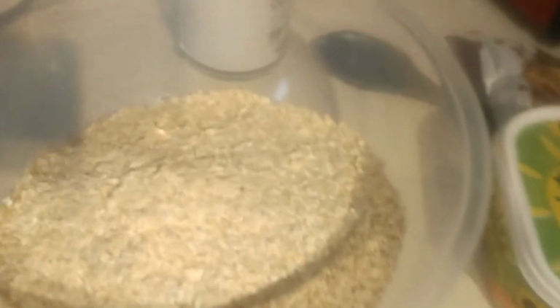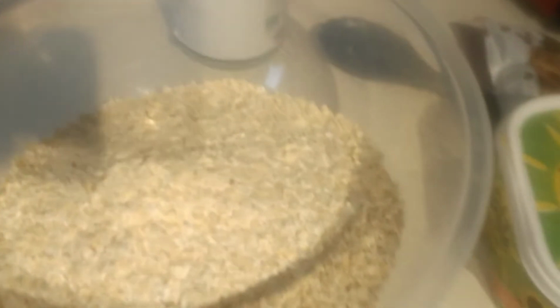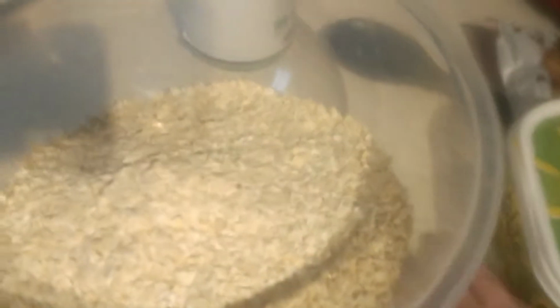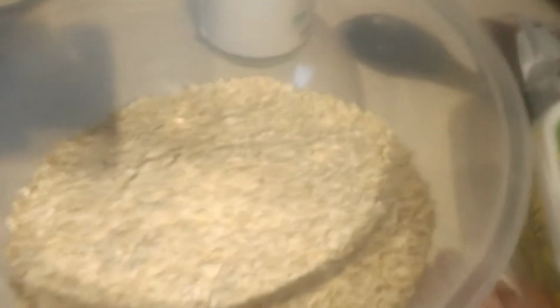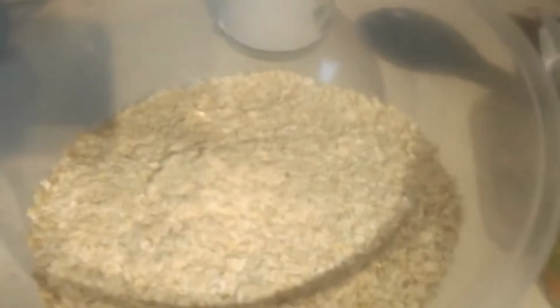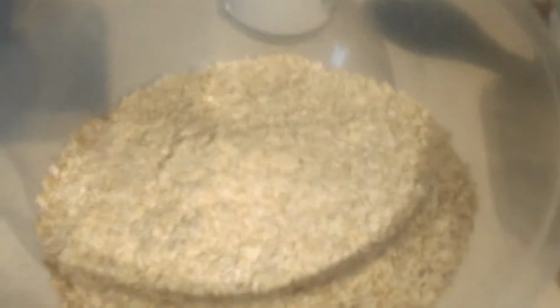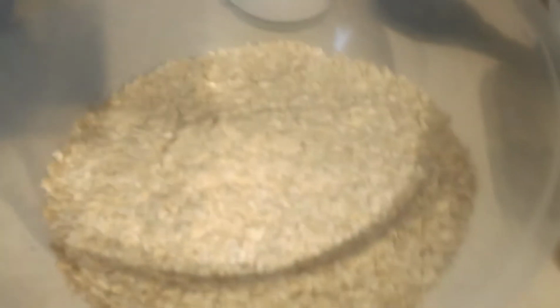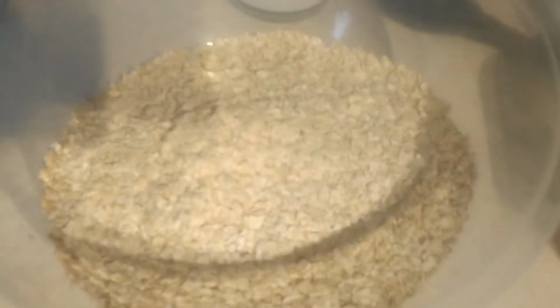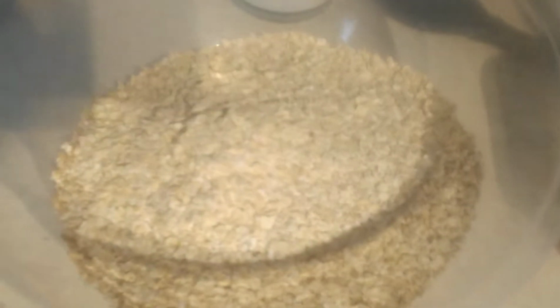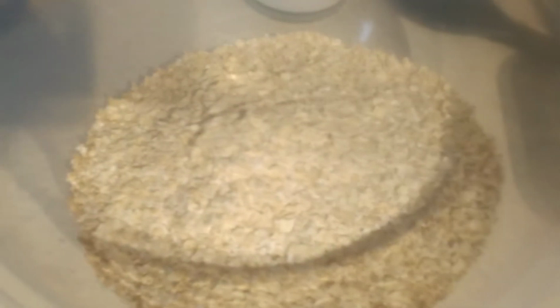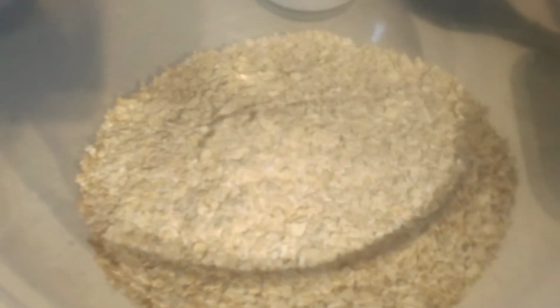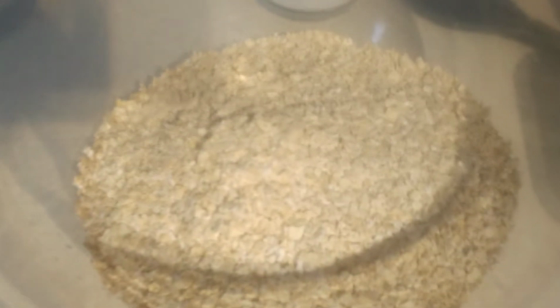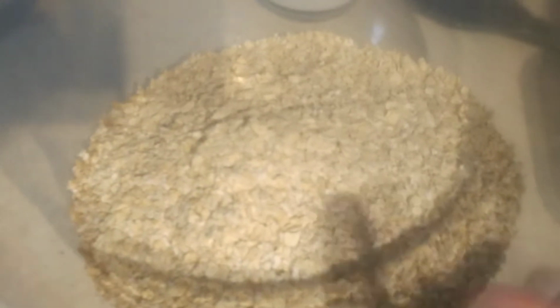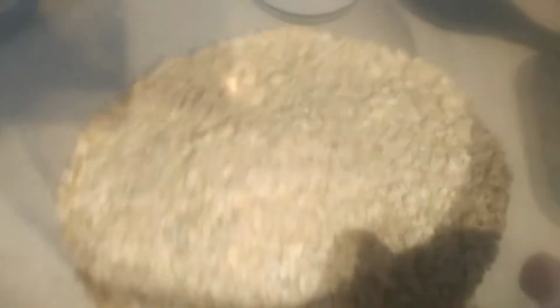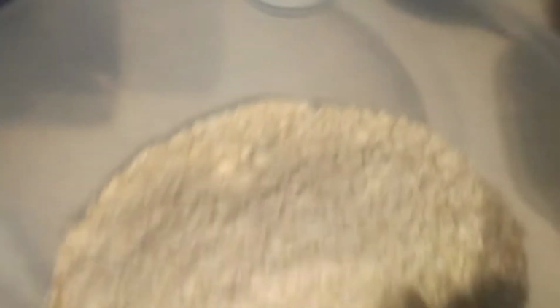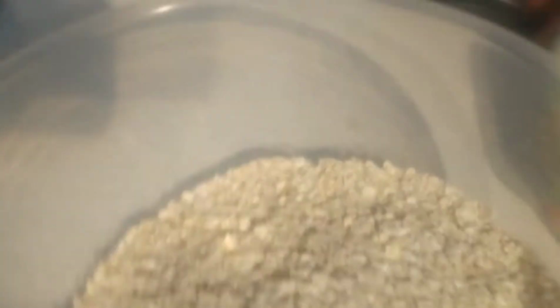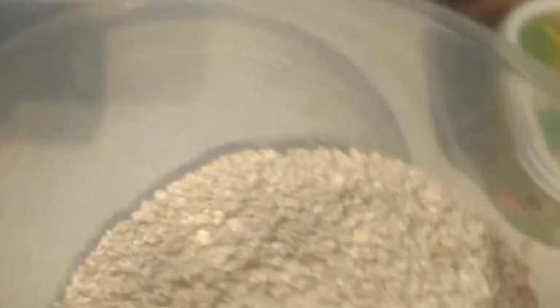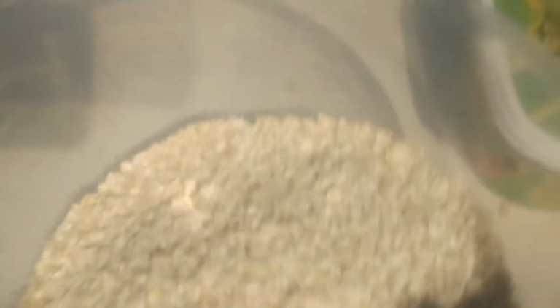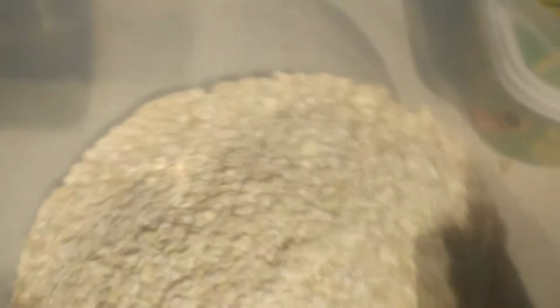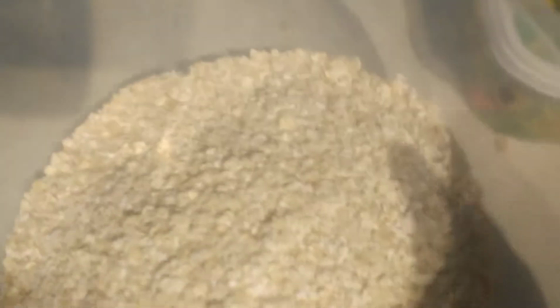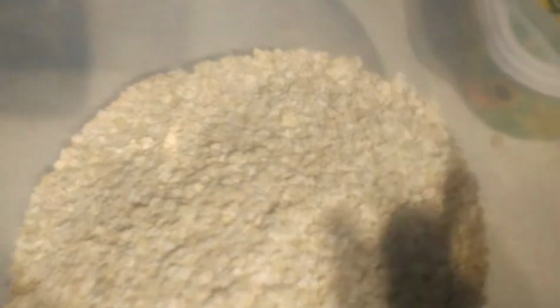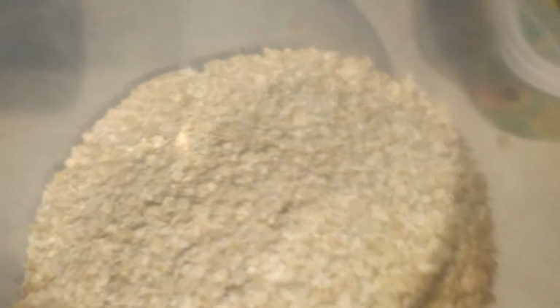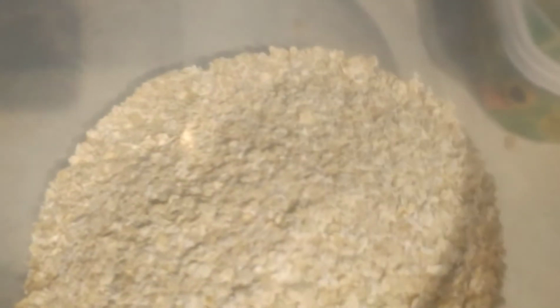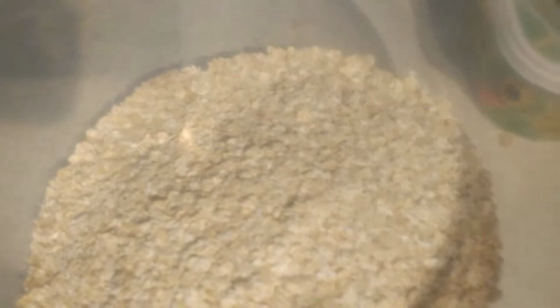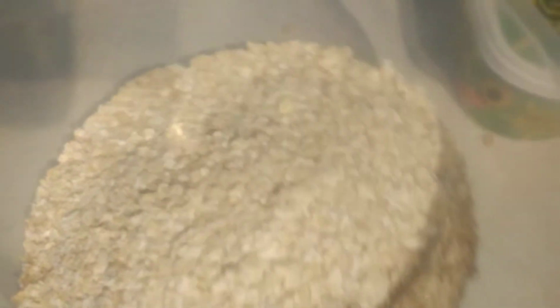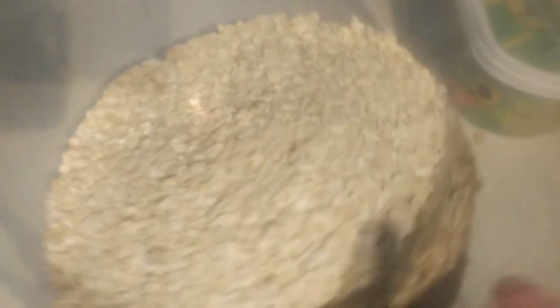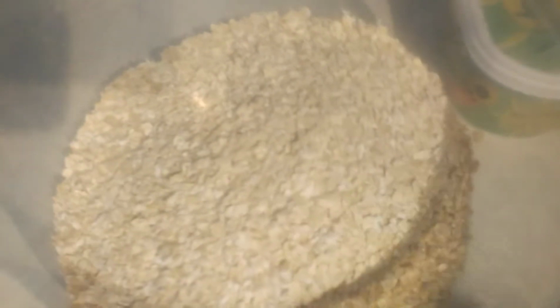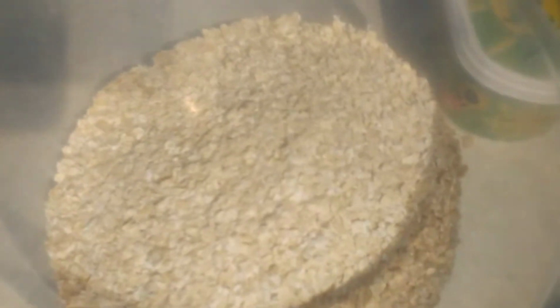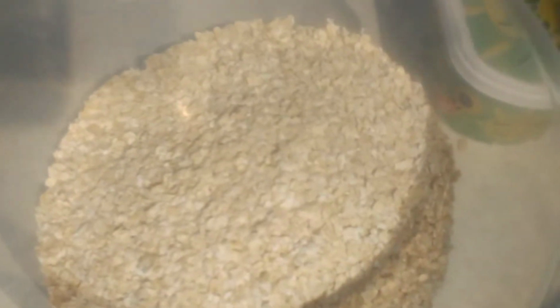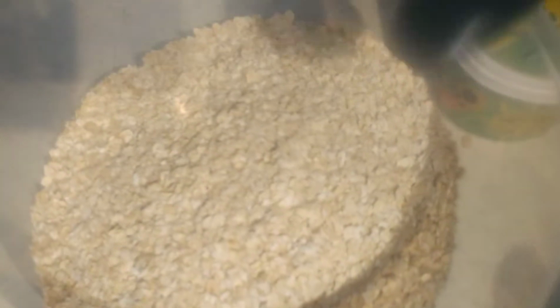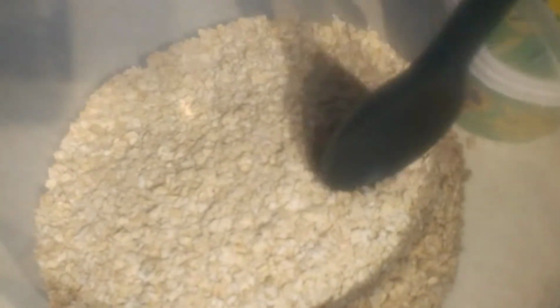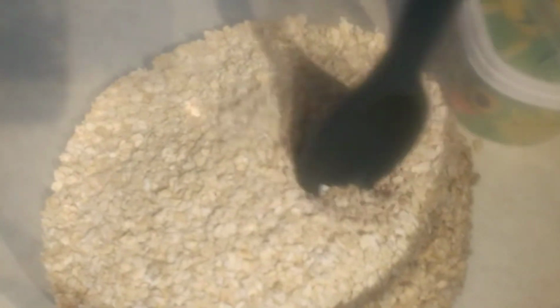My little helper has arrived. We've put in four cups of oats and now we're going to give it a mix.